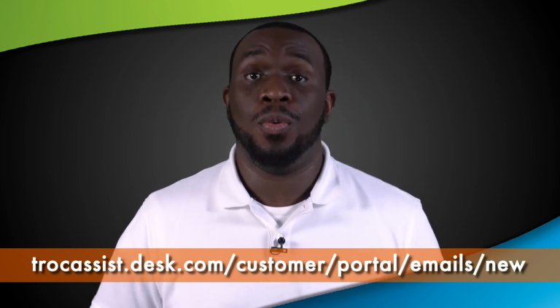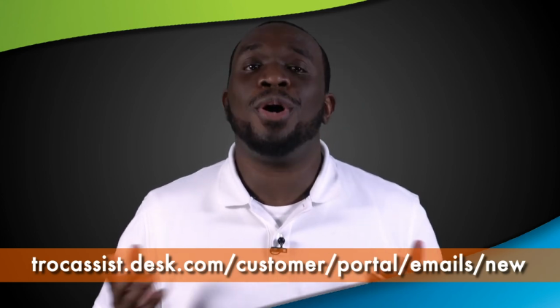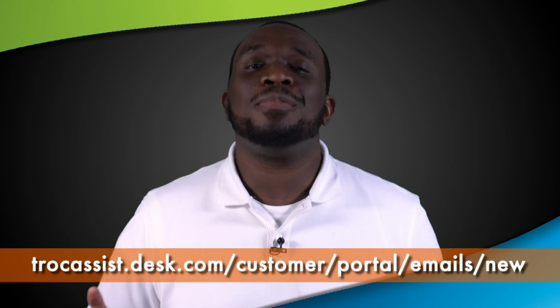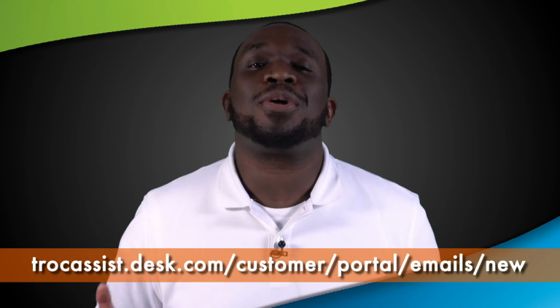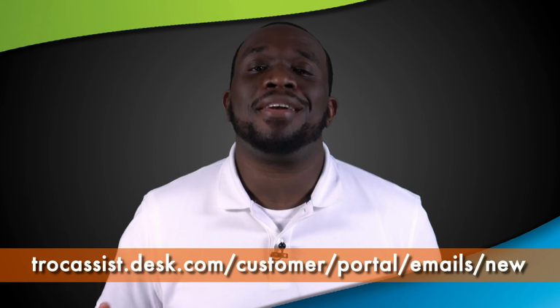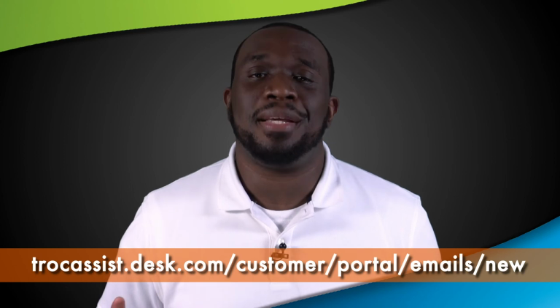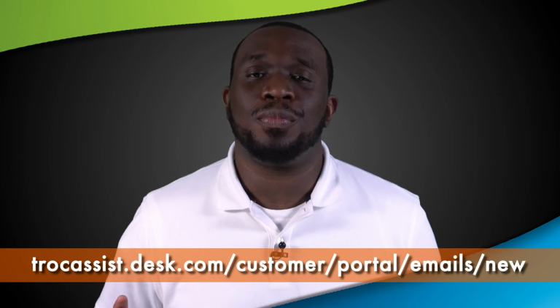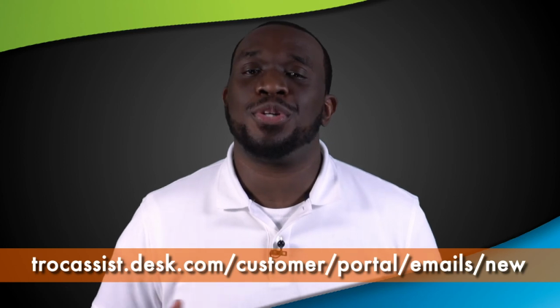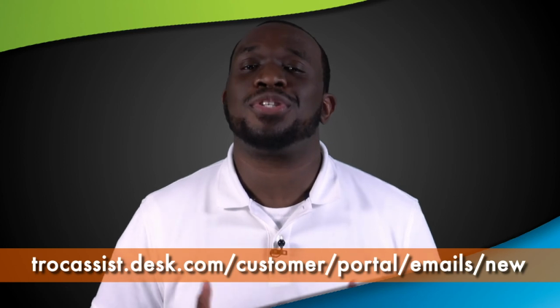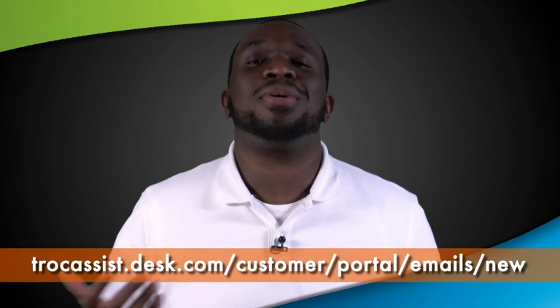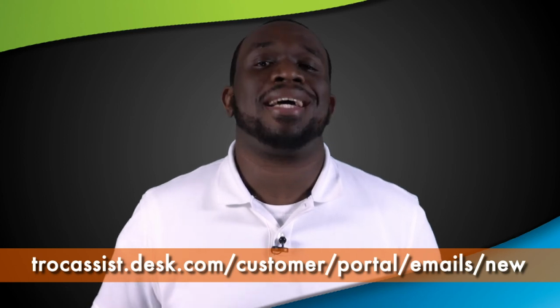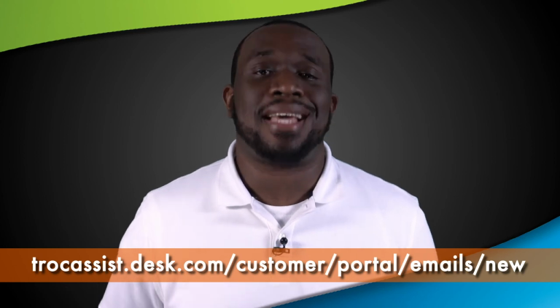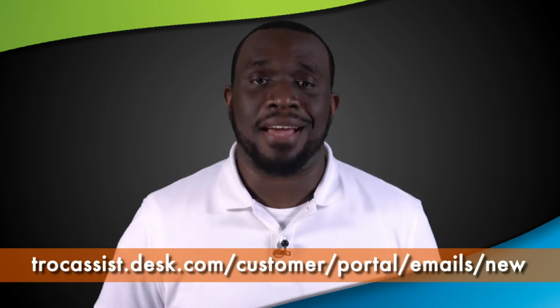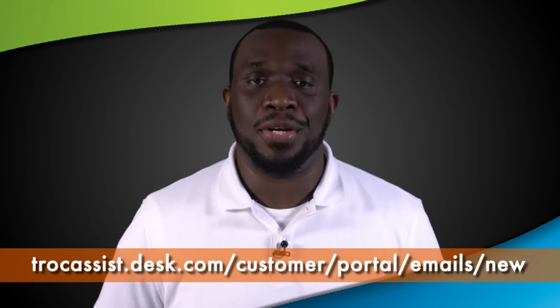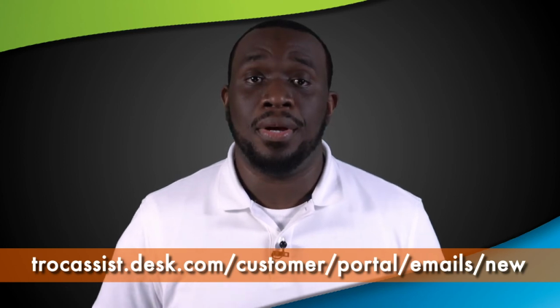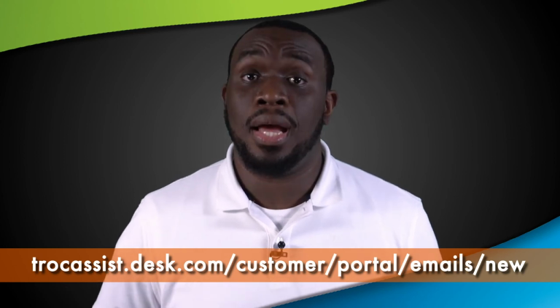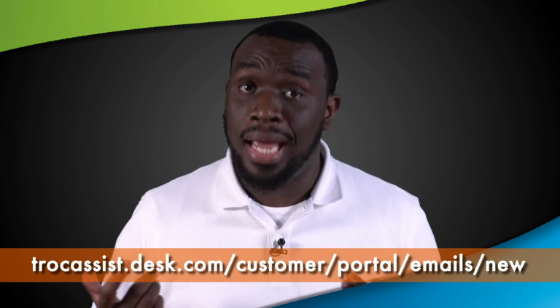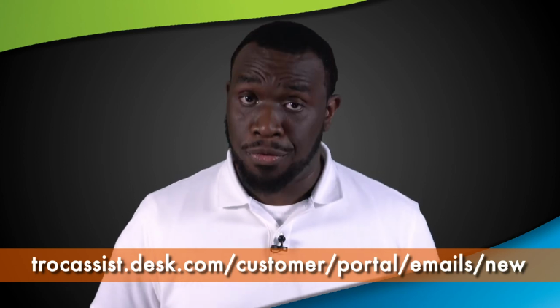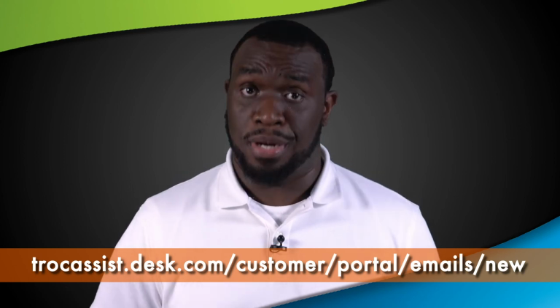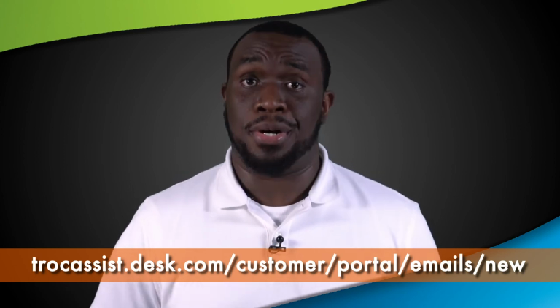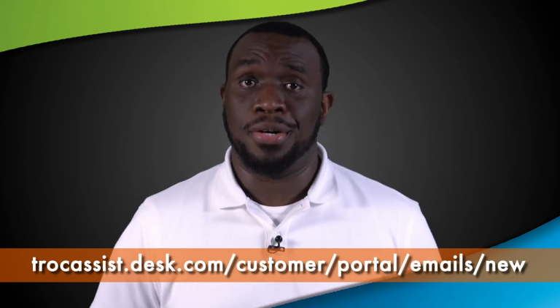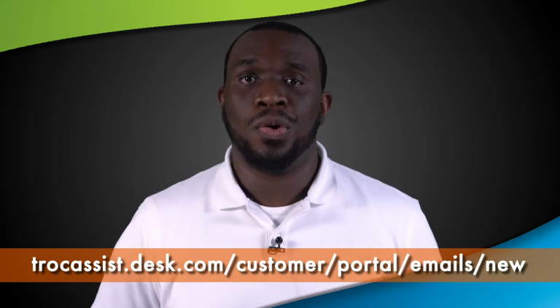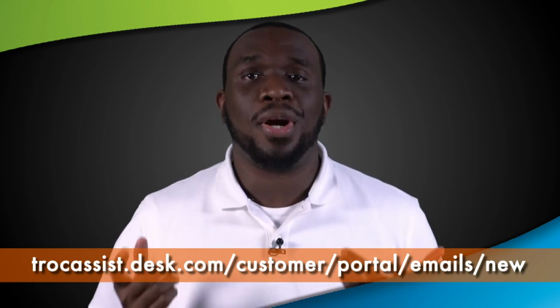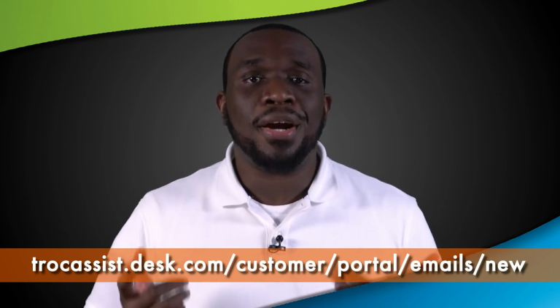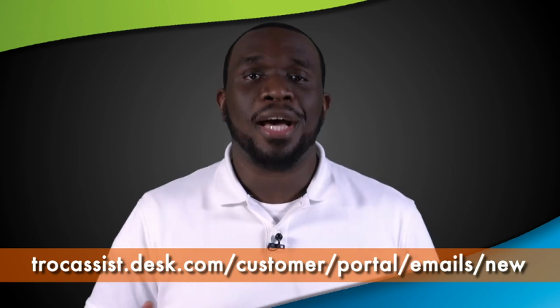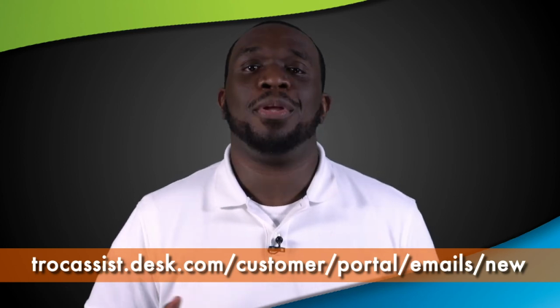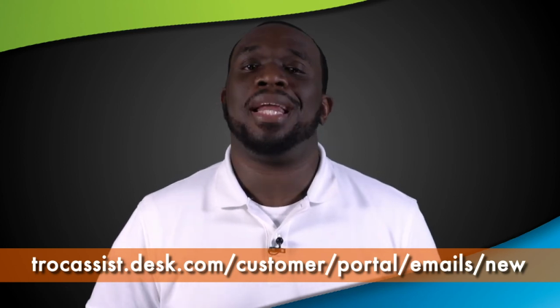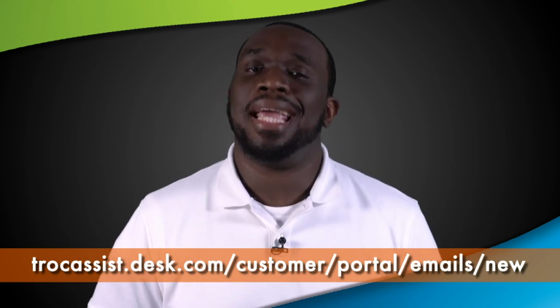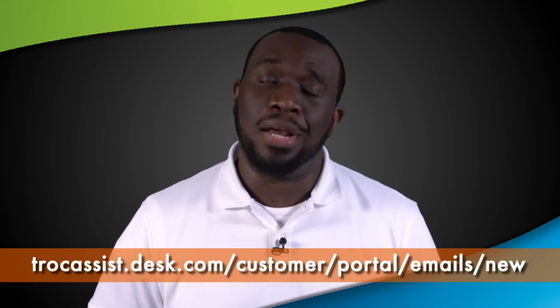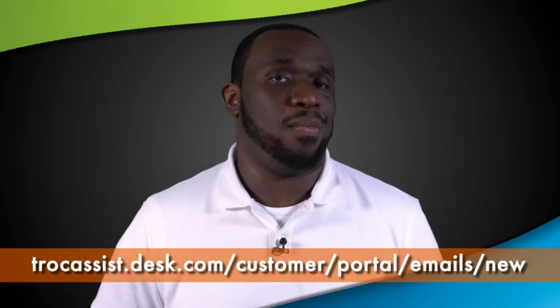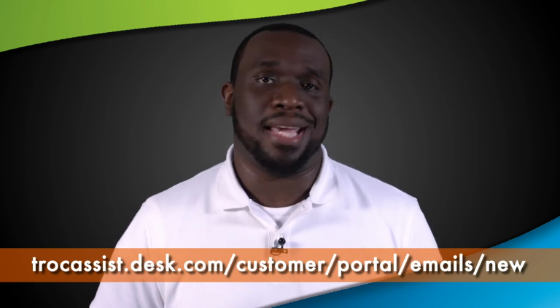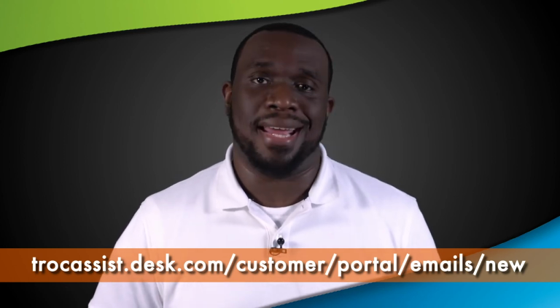Welcome to our team. We're so glad to have you. And remember, we're here to help you in any way we can.